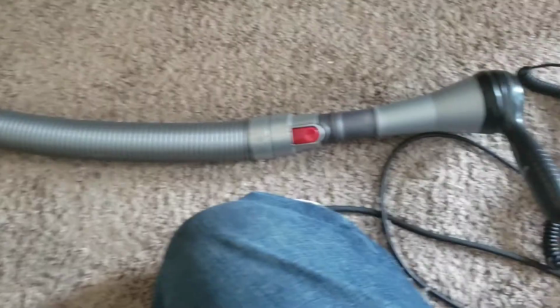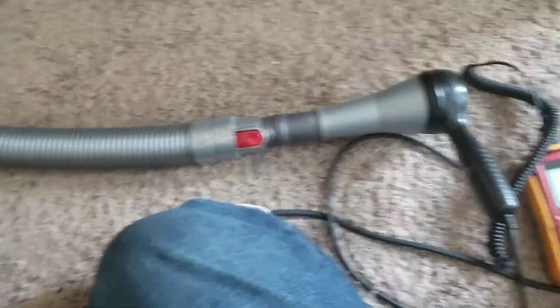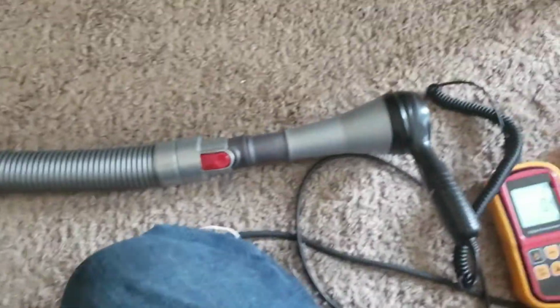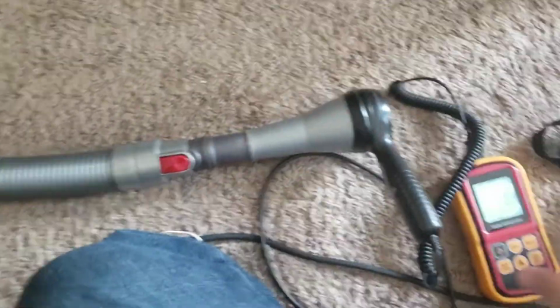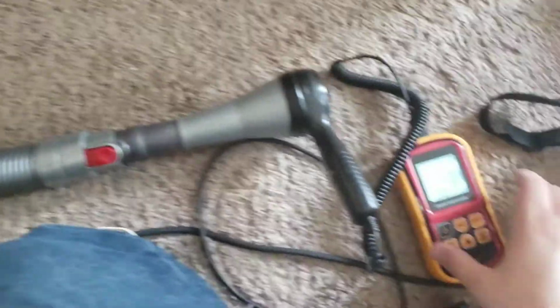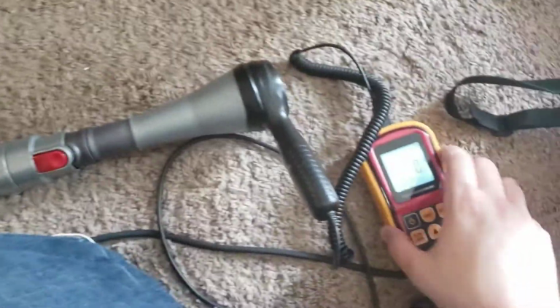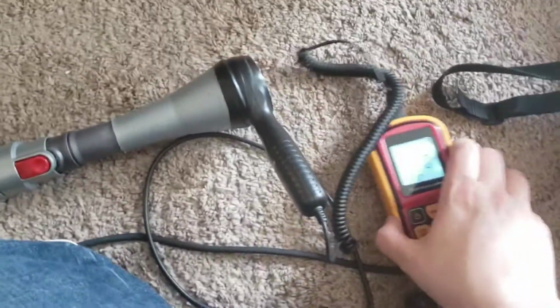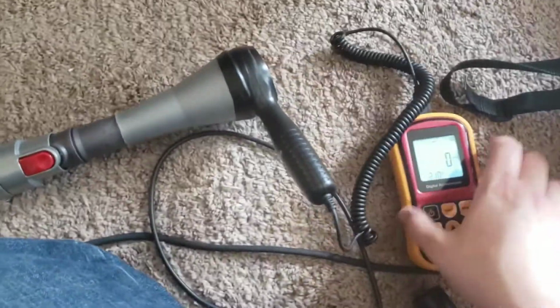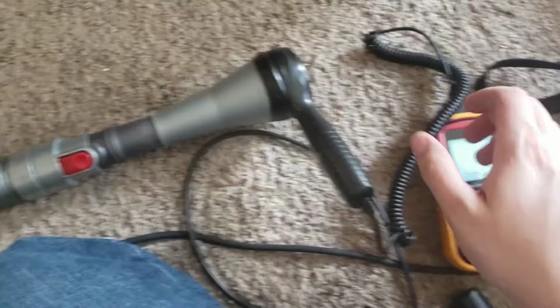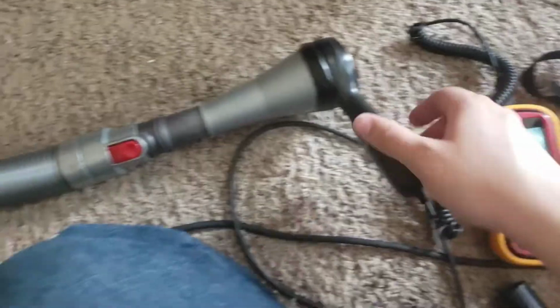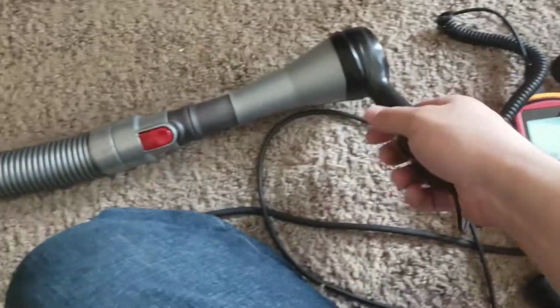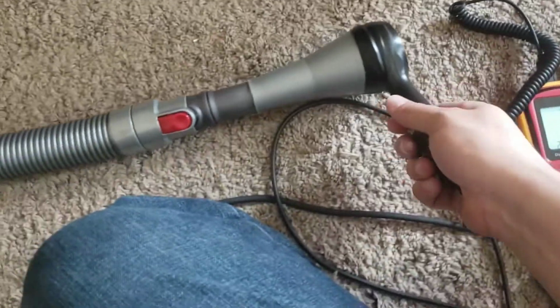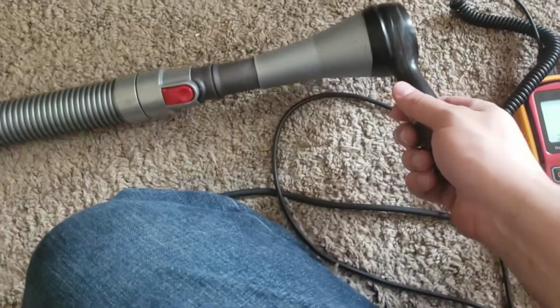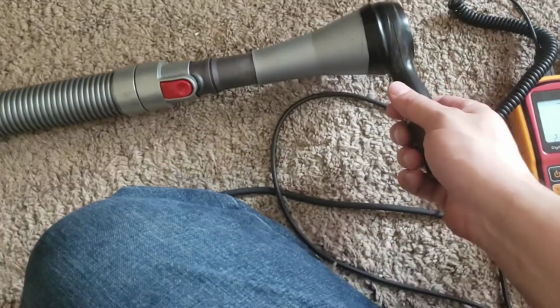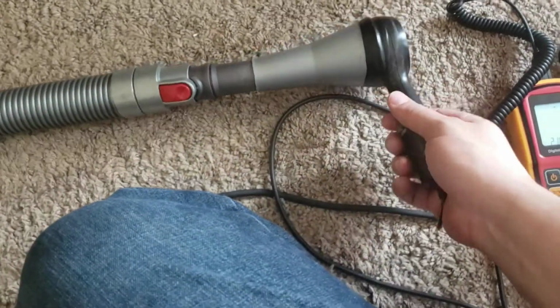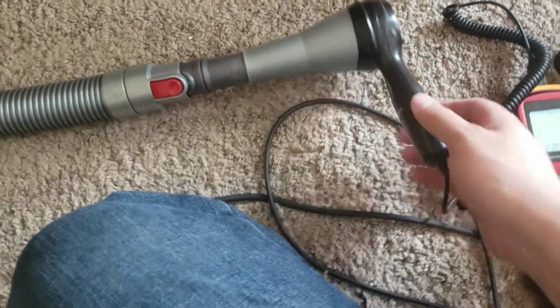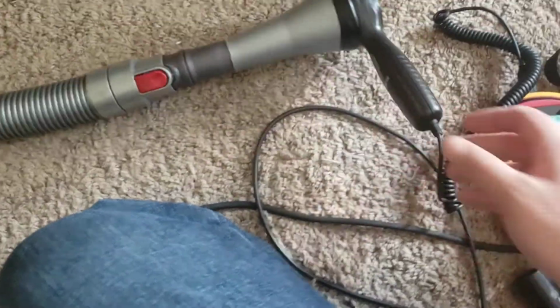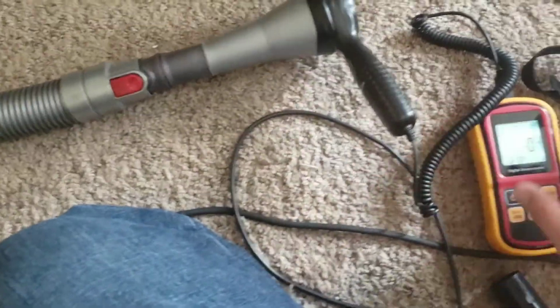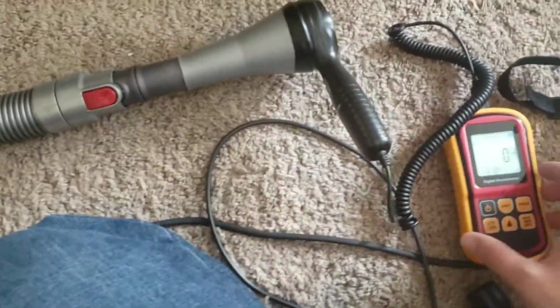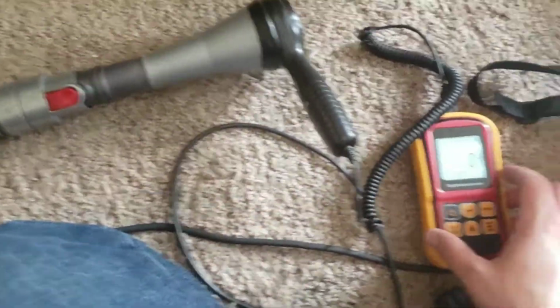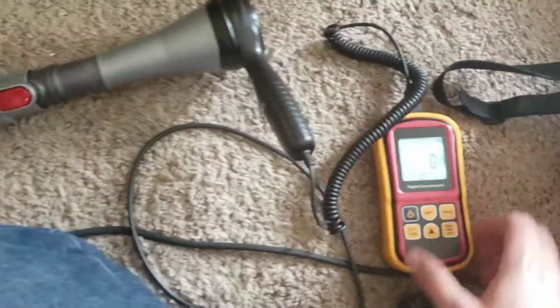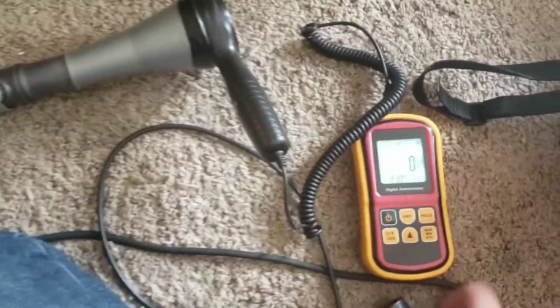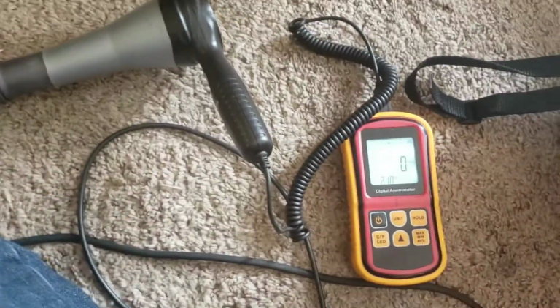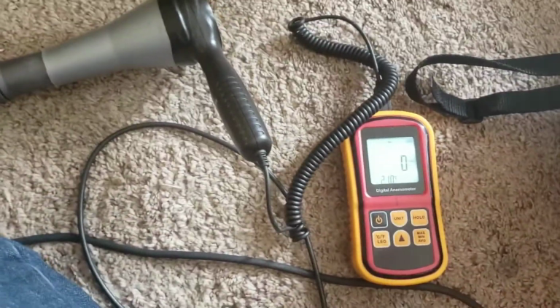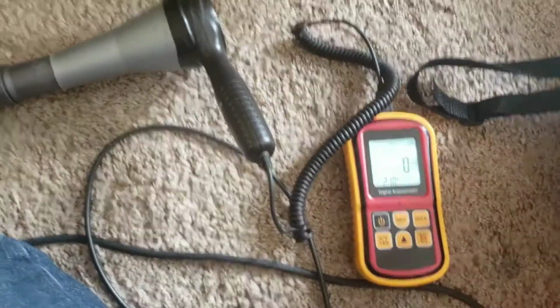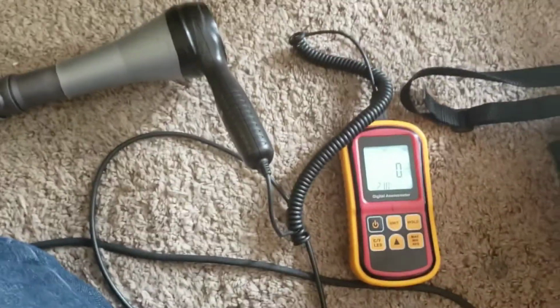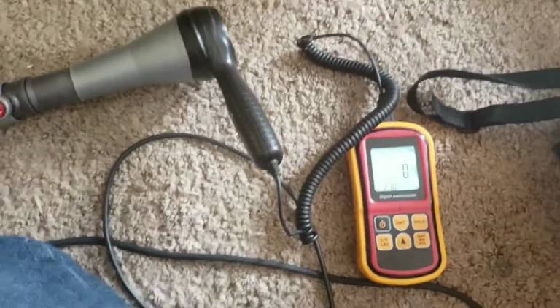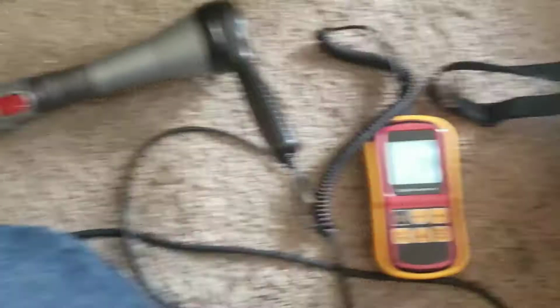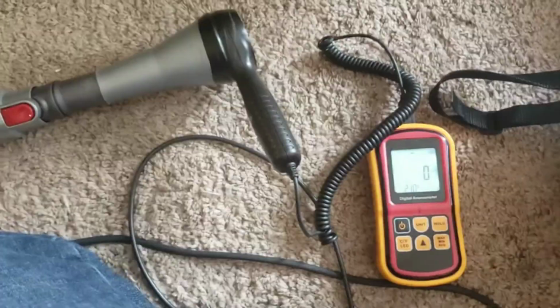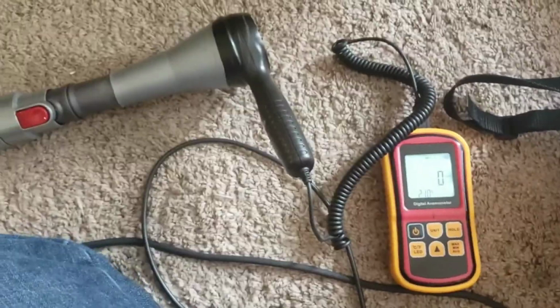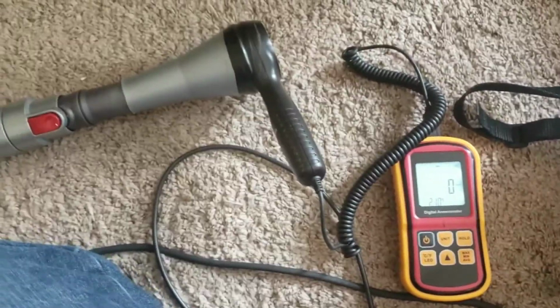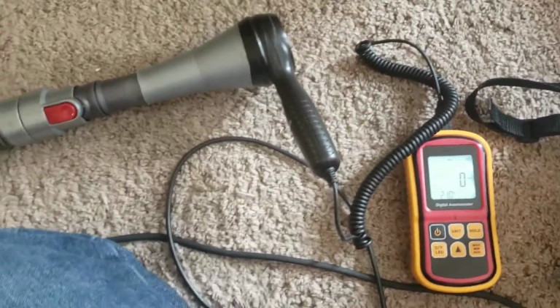We just have this attached here with a little converter piece, so let's take a flow measurement.